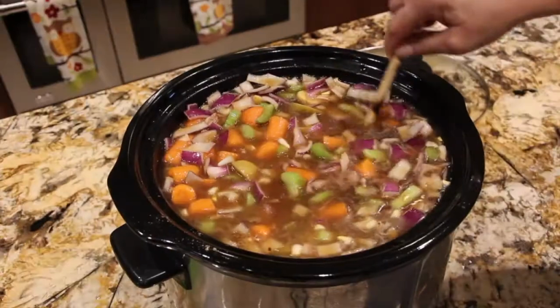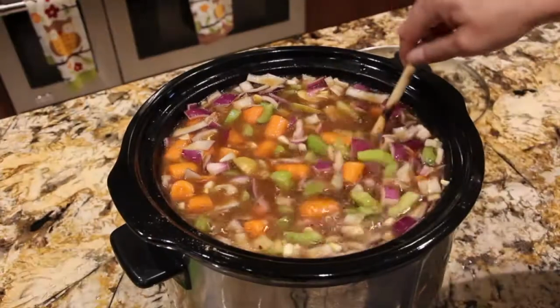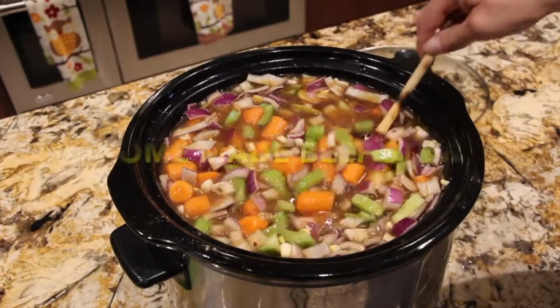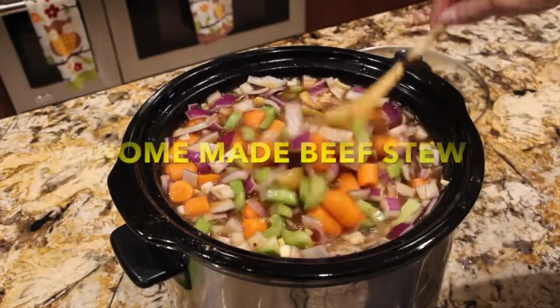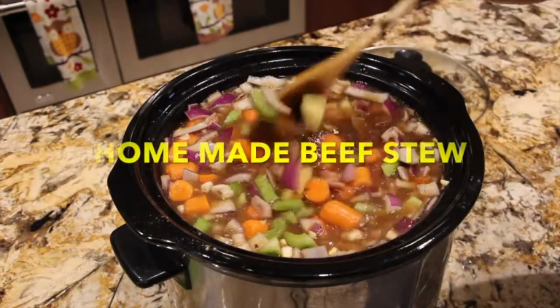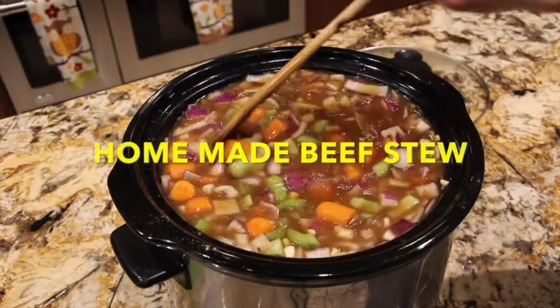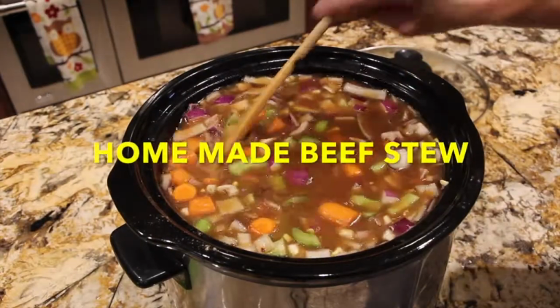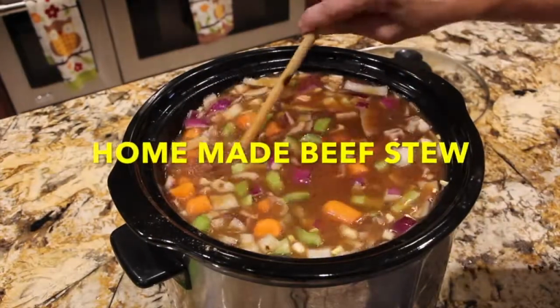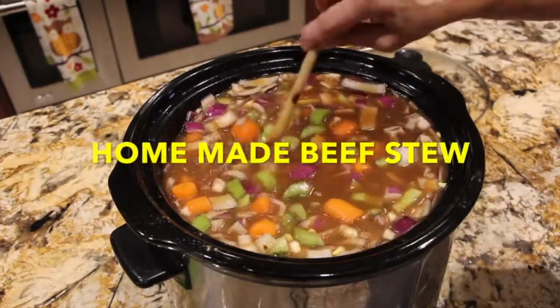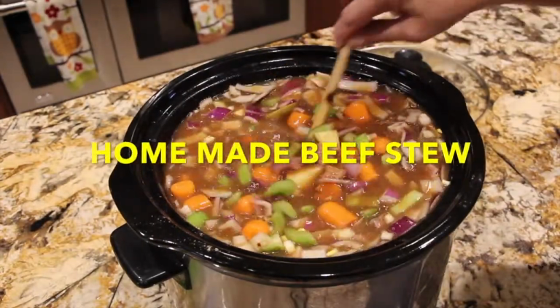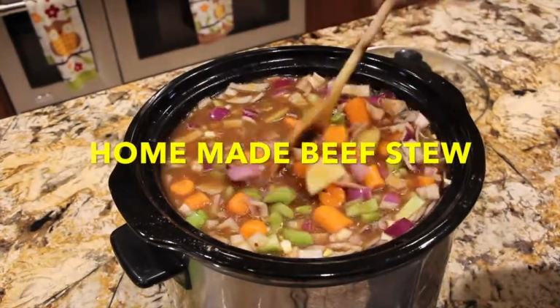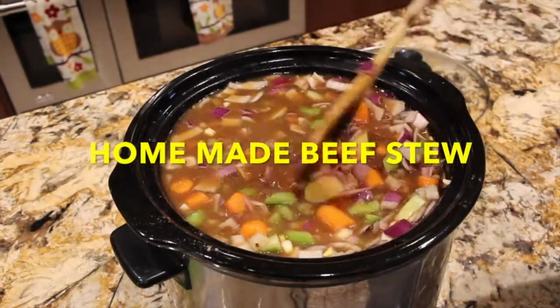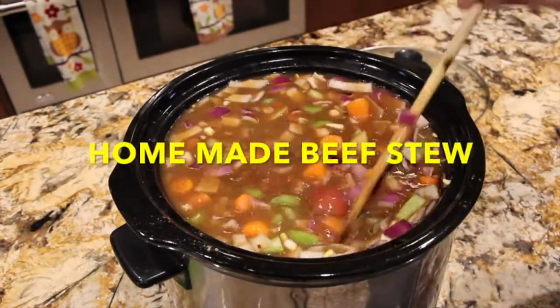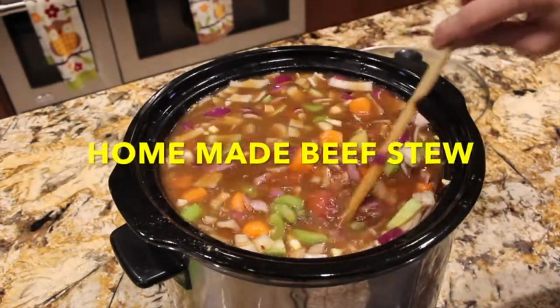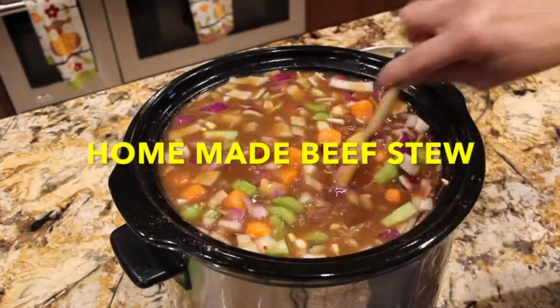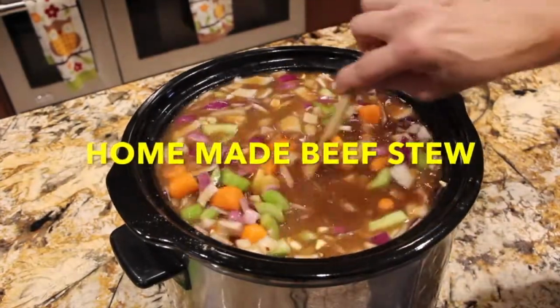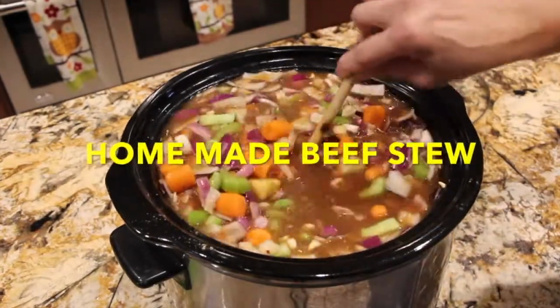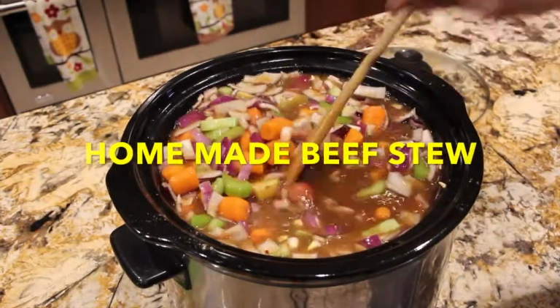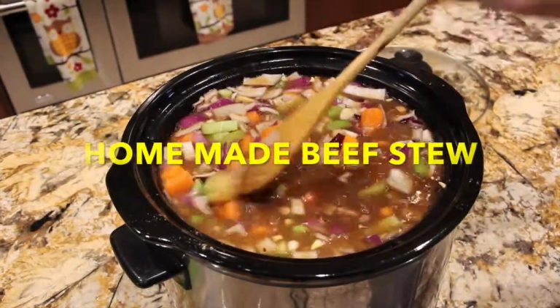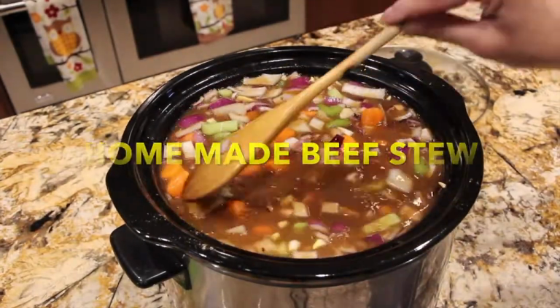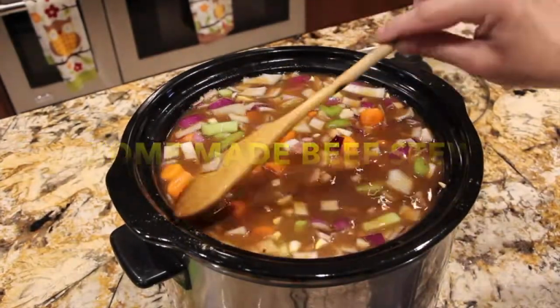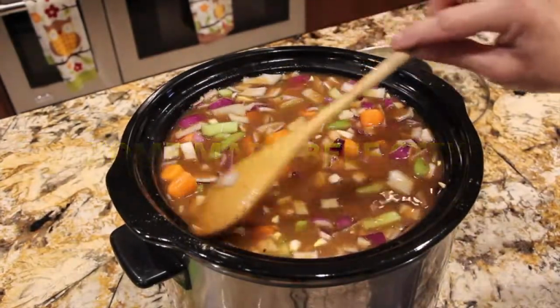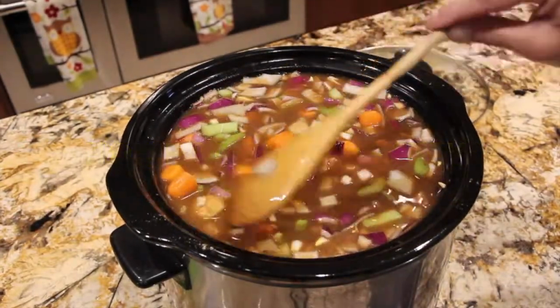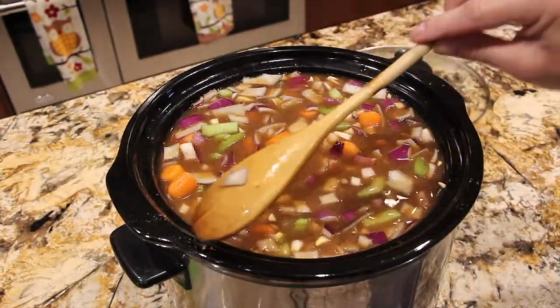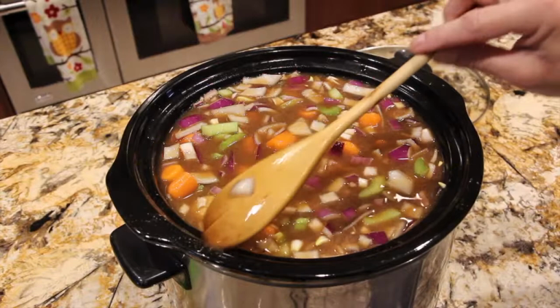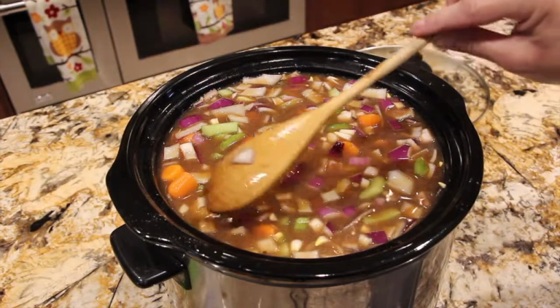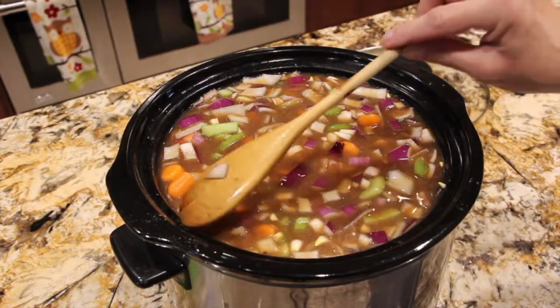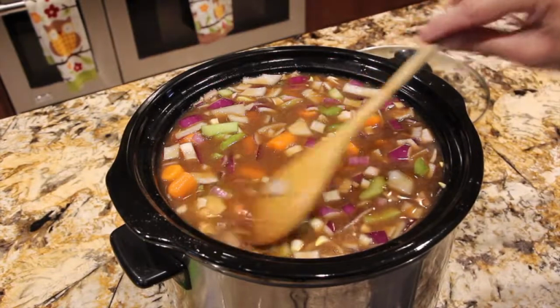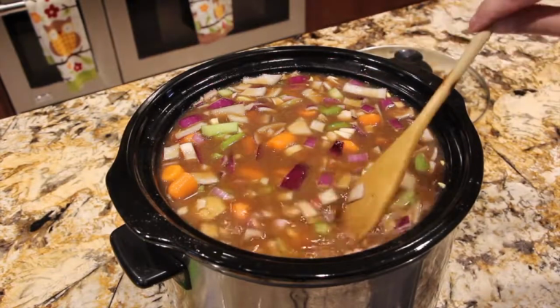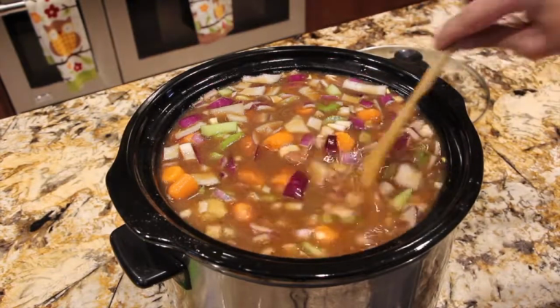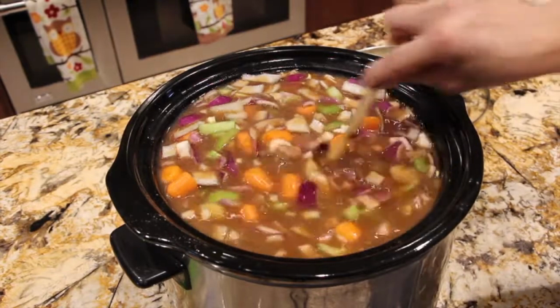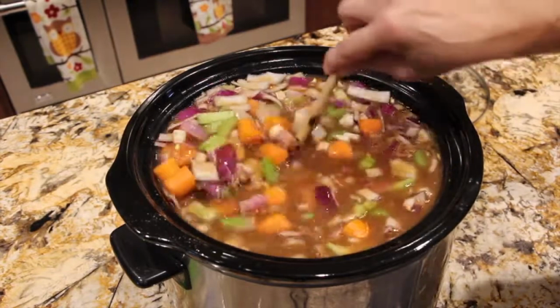Welcome to Cheryl's Home Cooking and today what I'm going to show you is another way that I make my homemade beef stew.